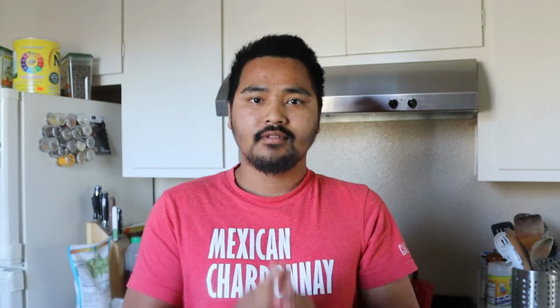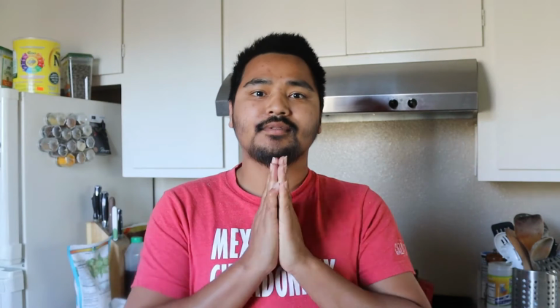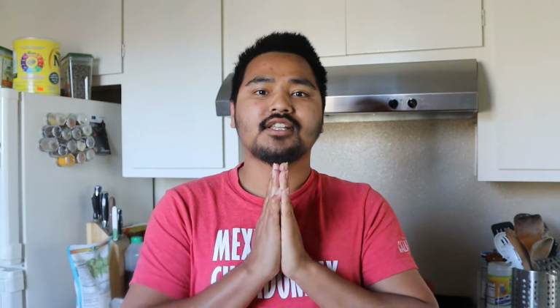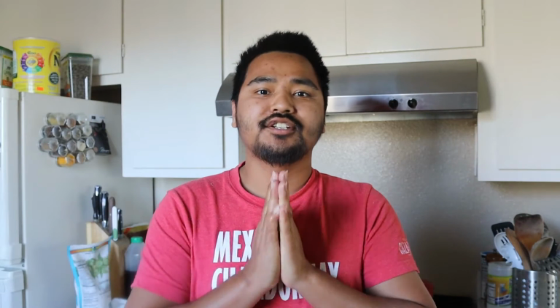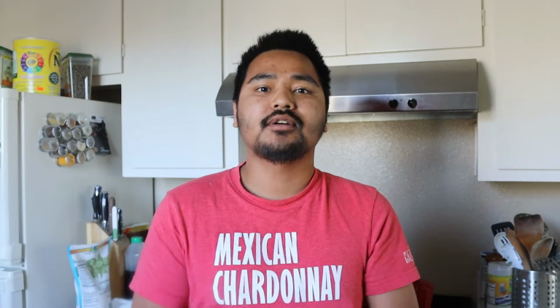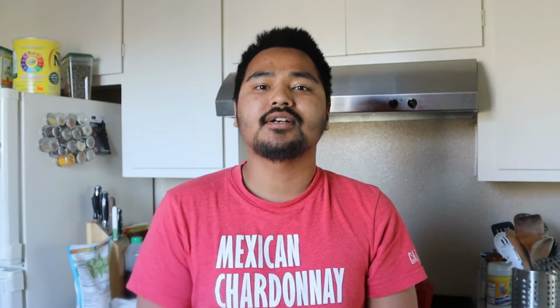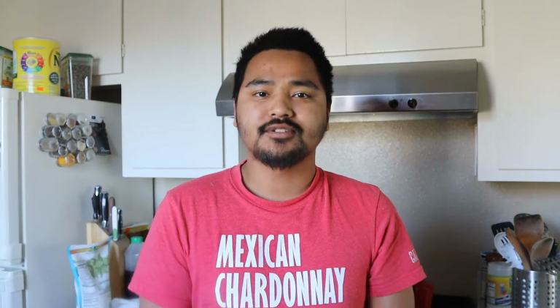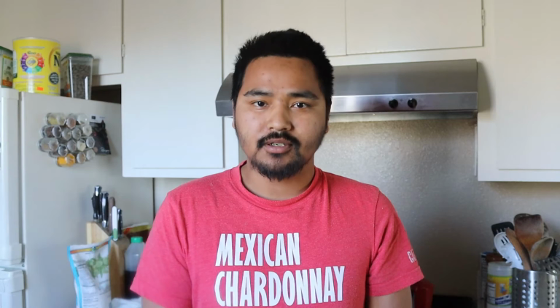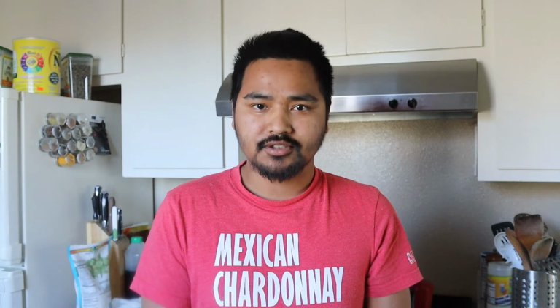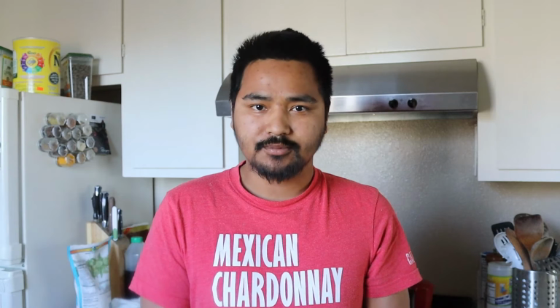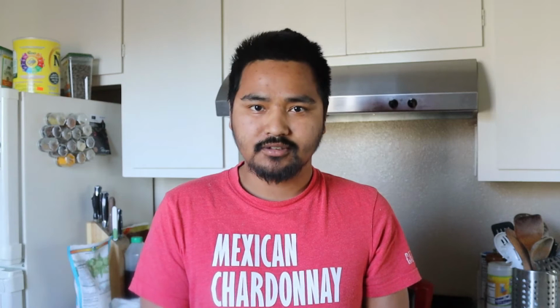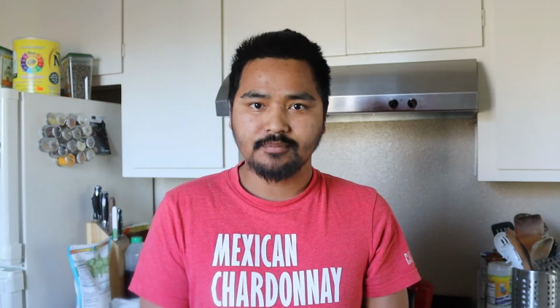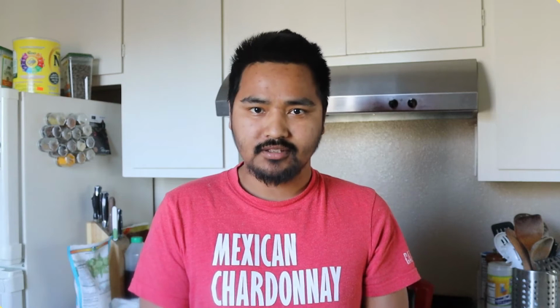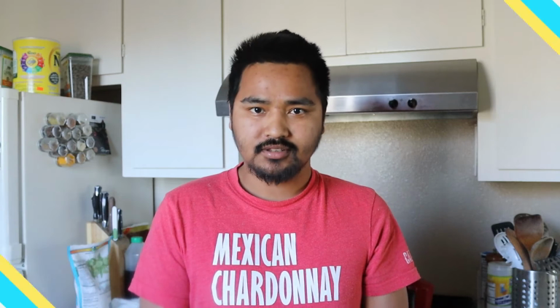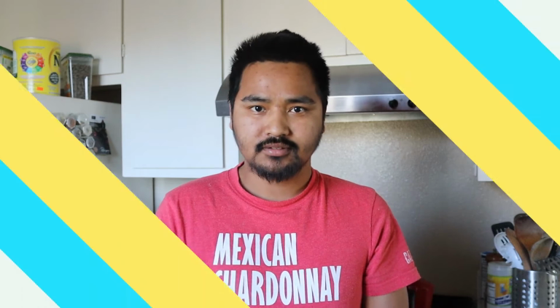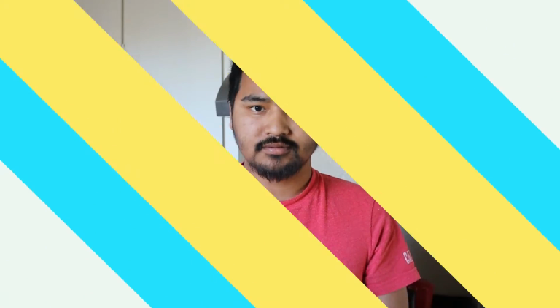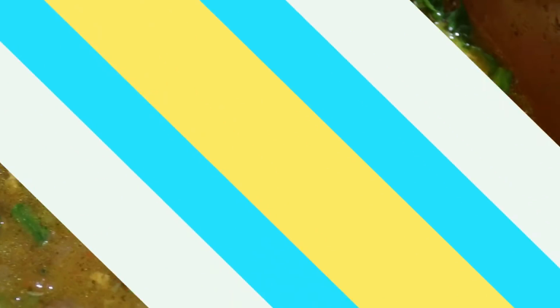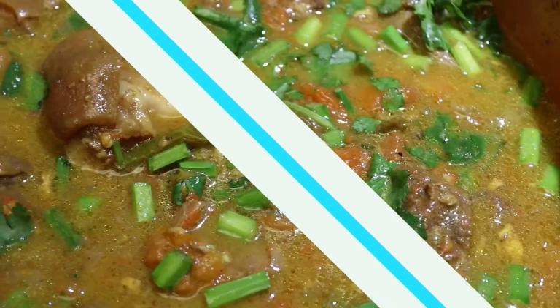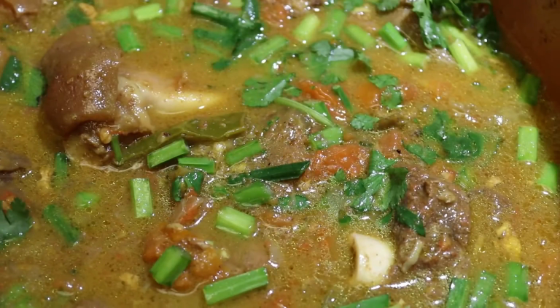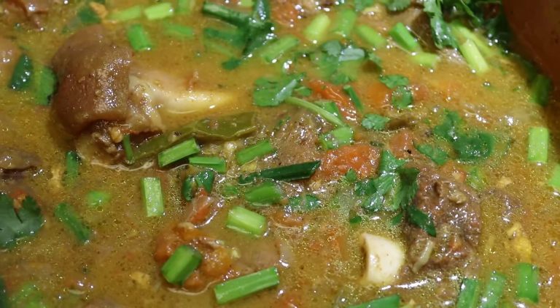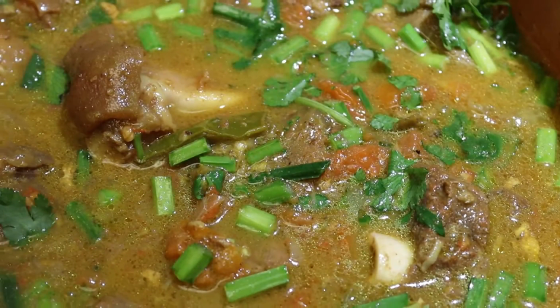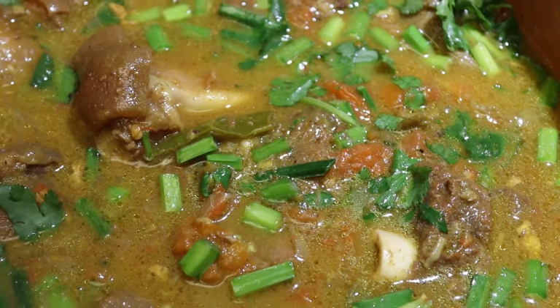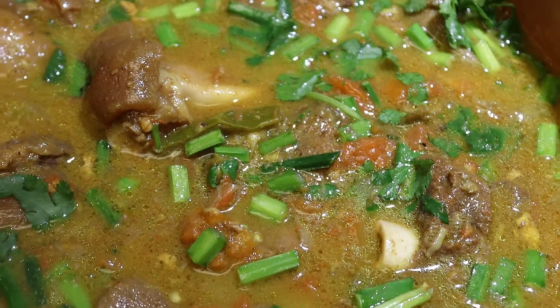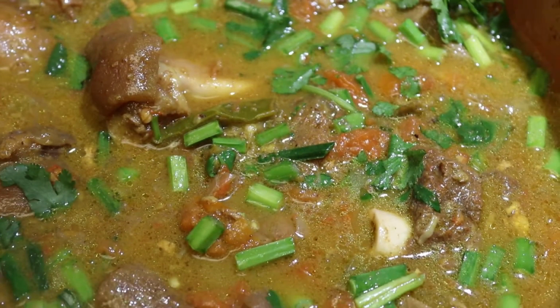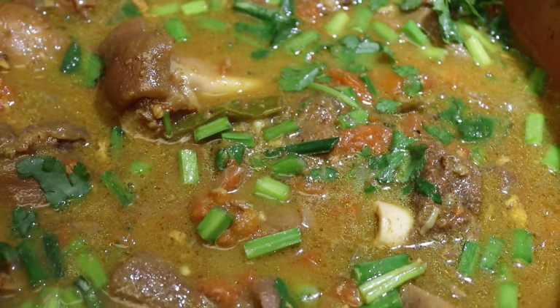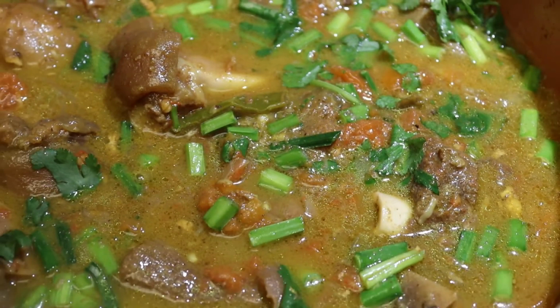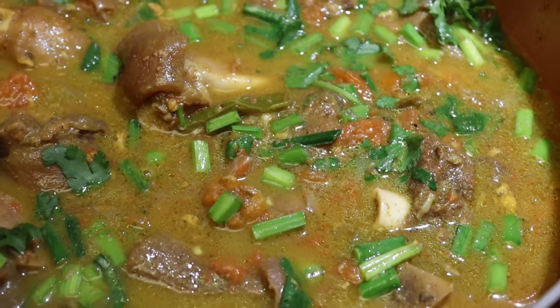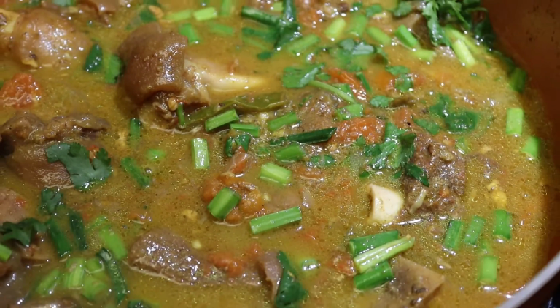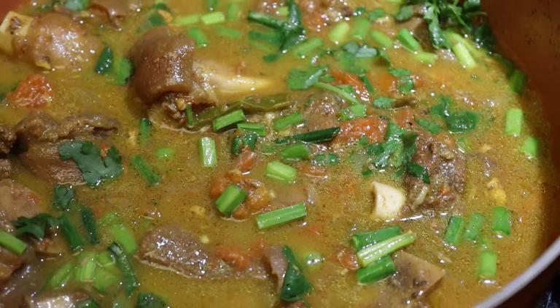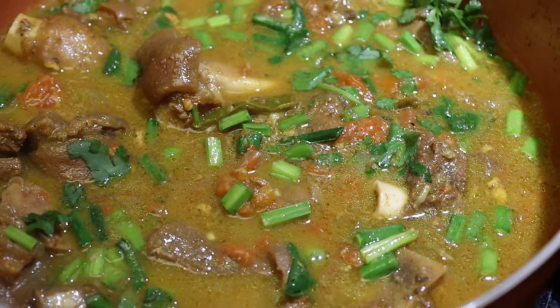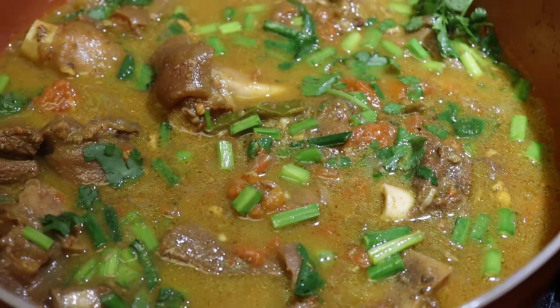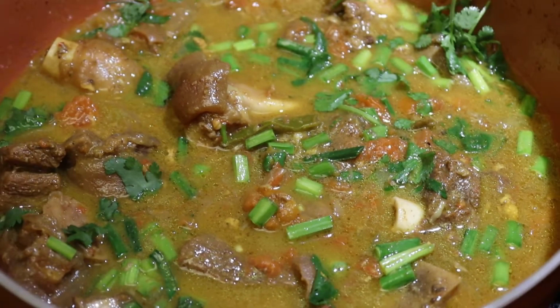Namaste, you are watching World Cuisine with Ramesh. Let's make some Nepalese style mutton curry.